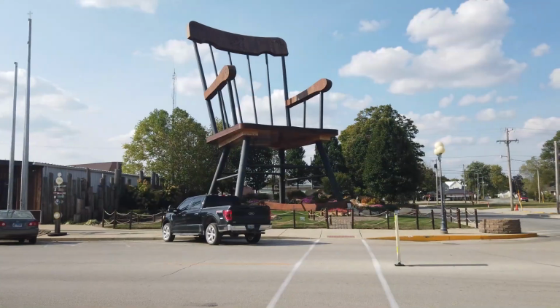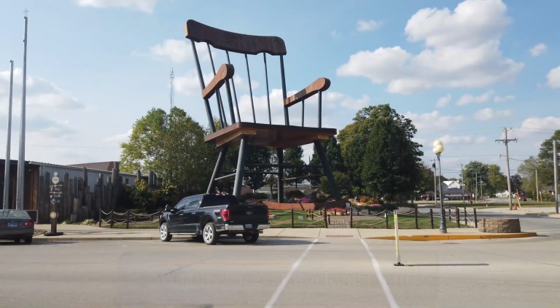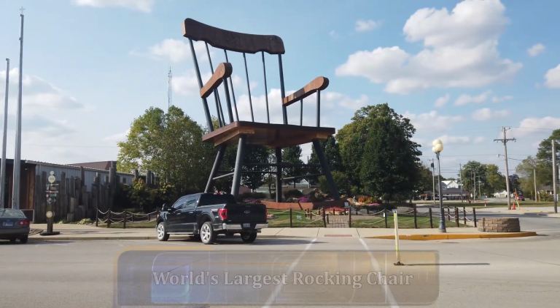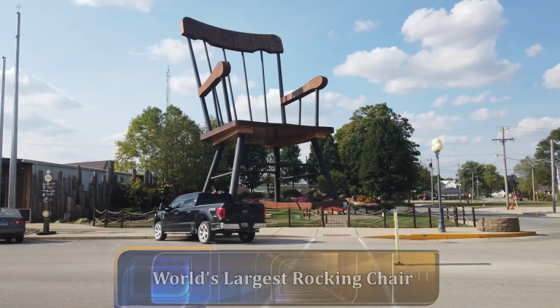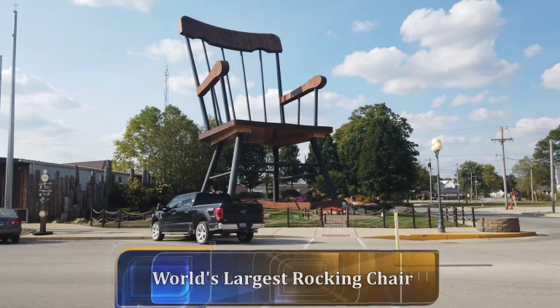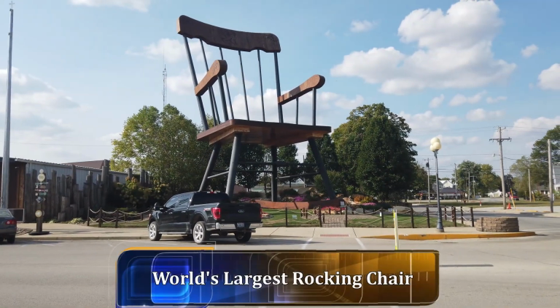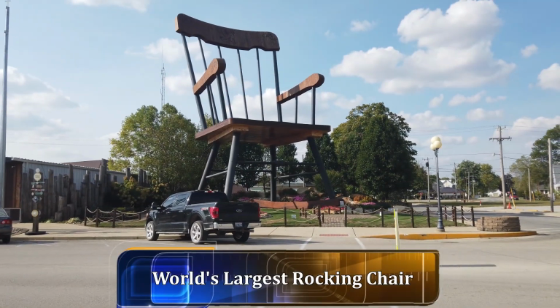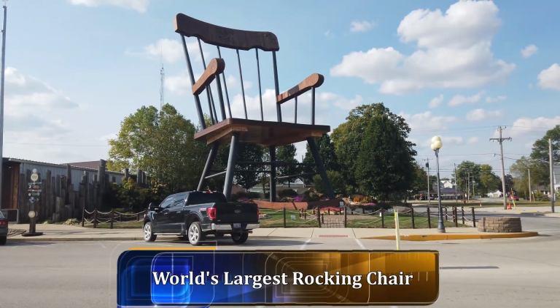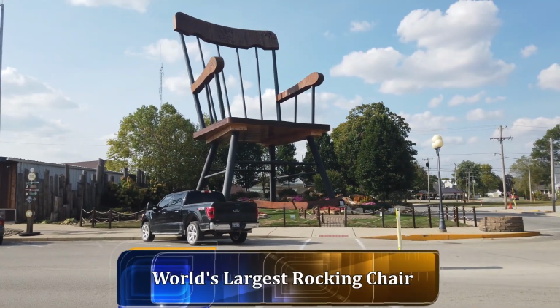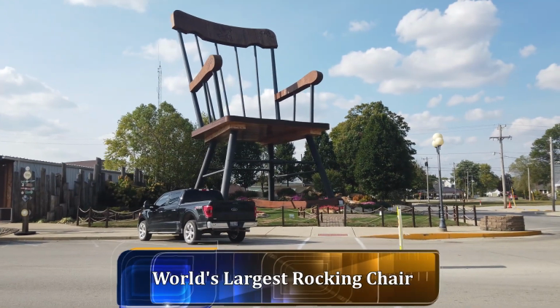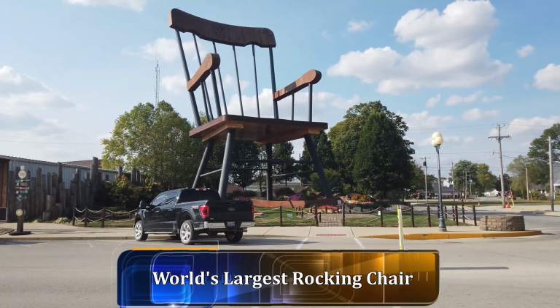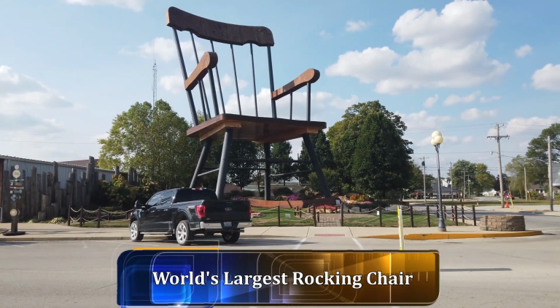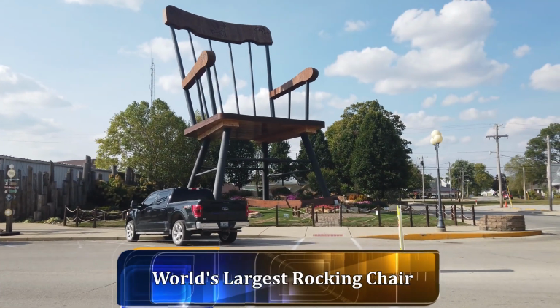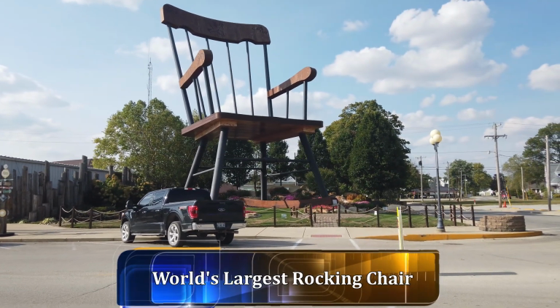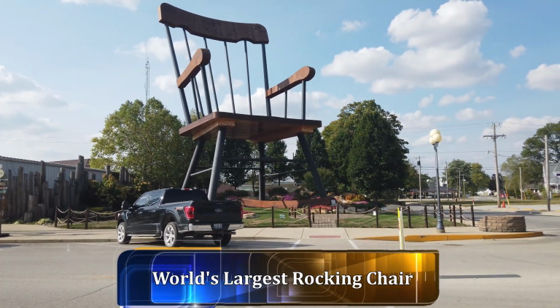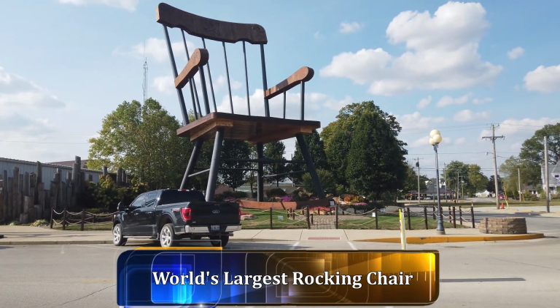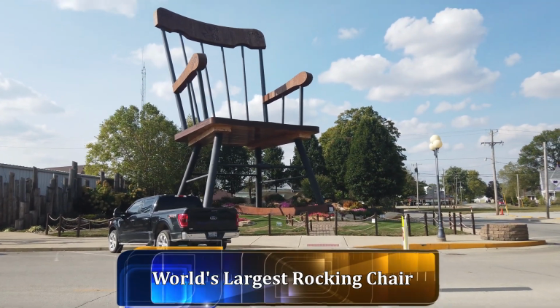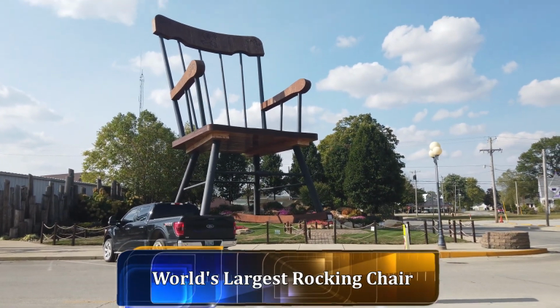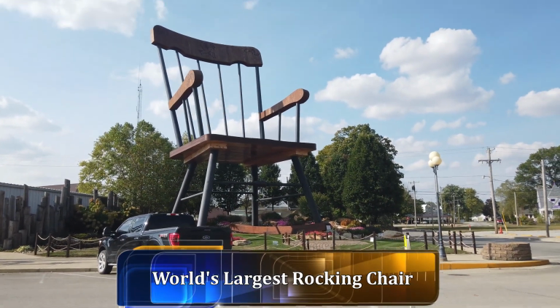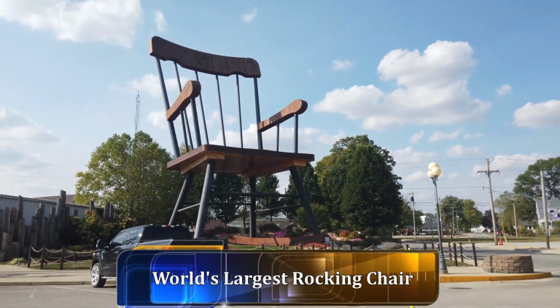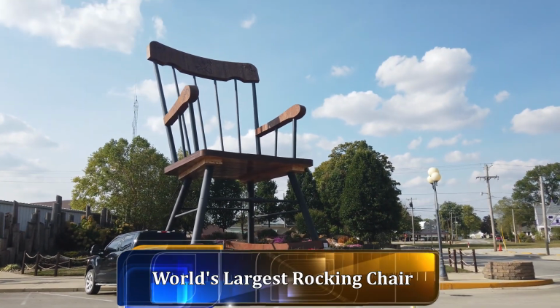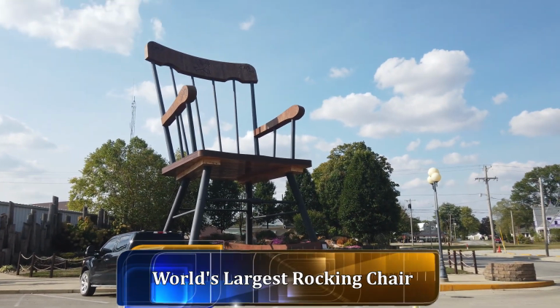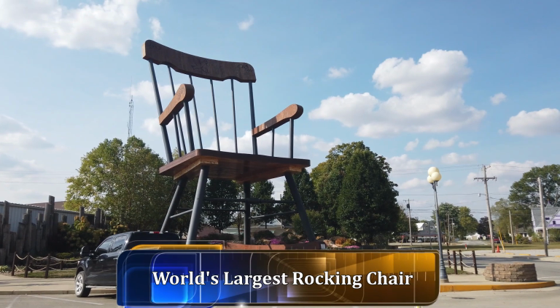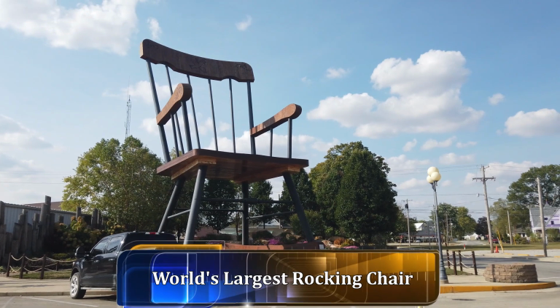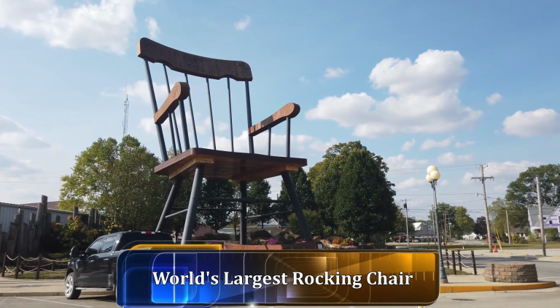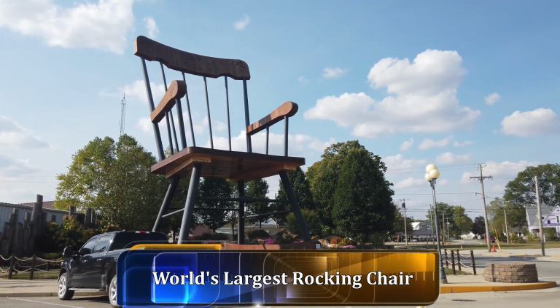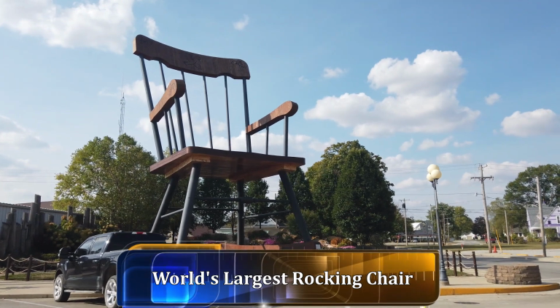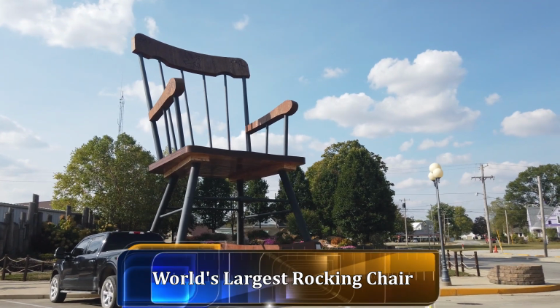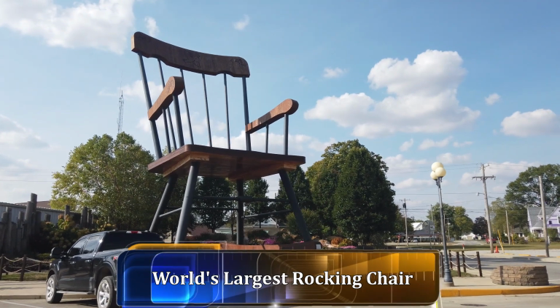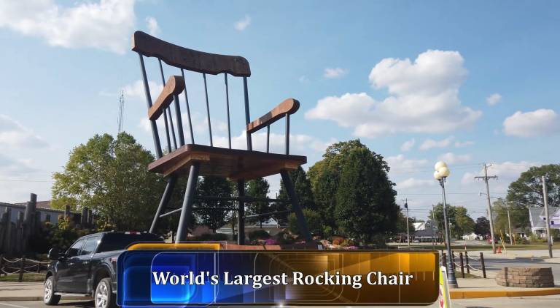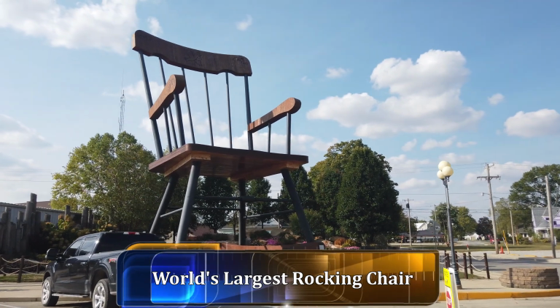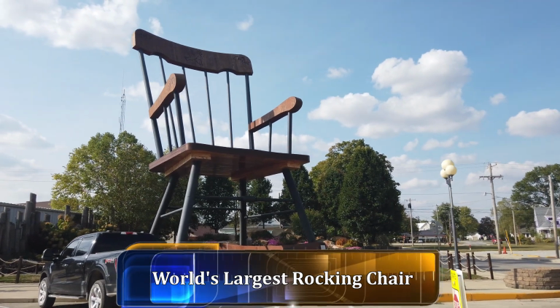Here's the world's largest rocking chair. This thing is extremely huge.